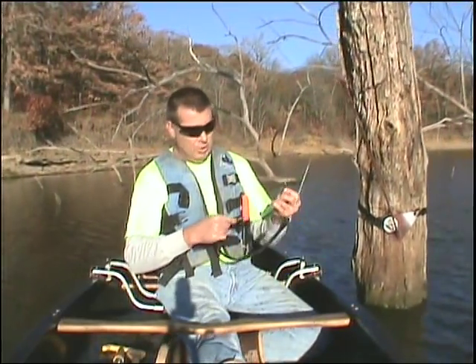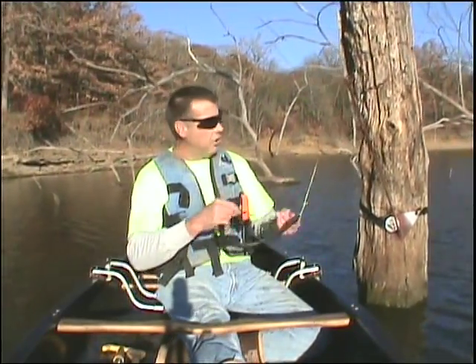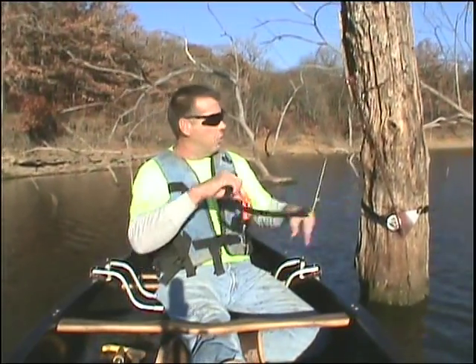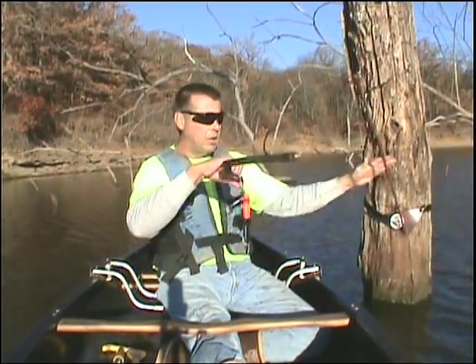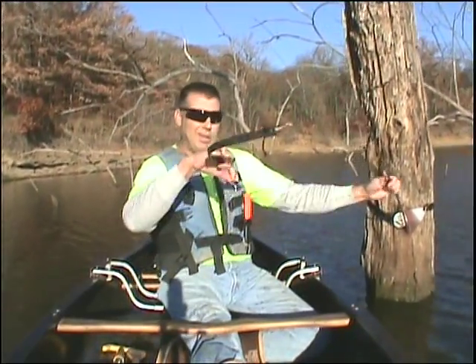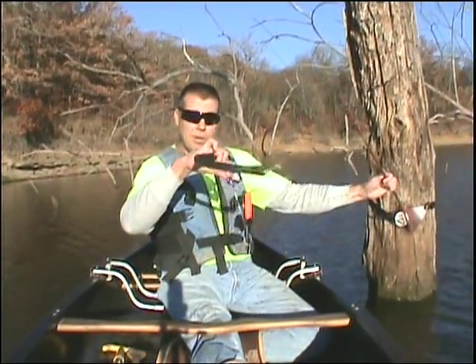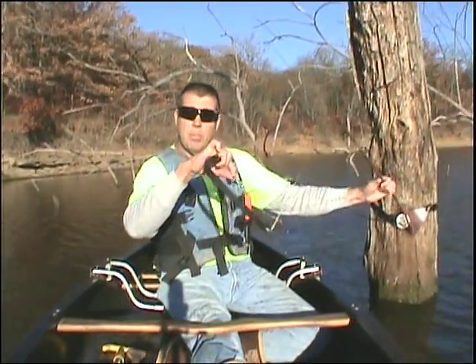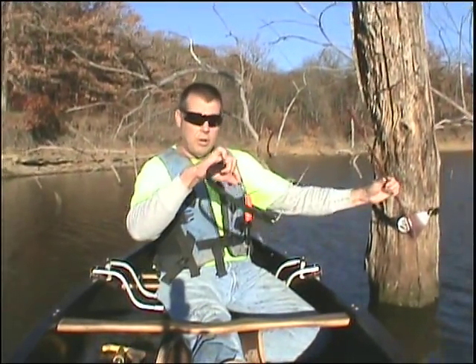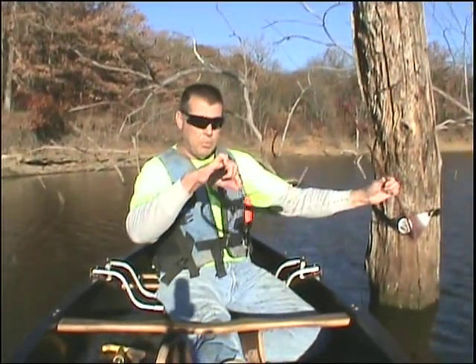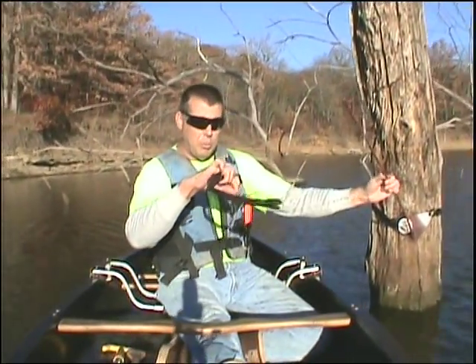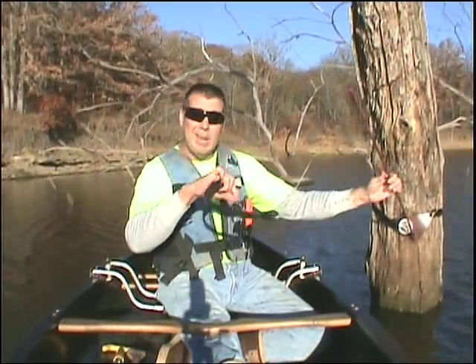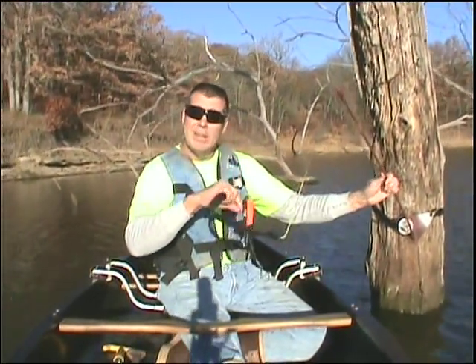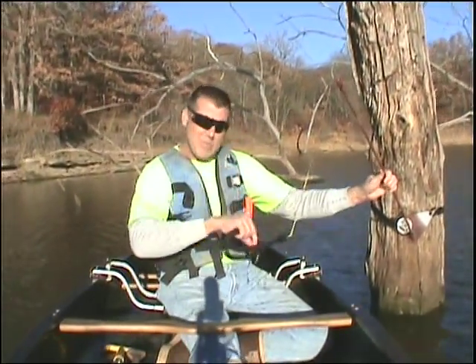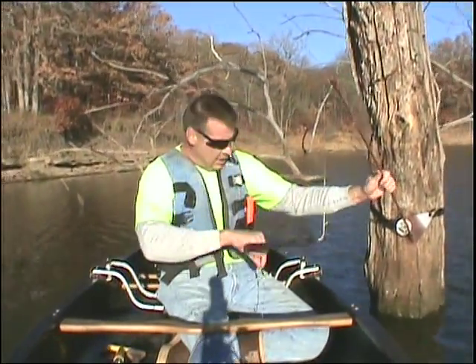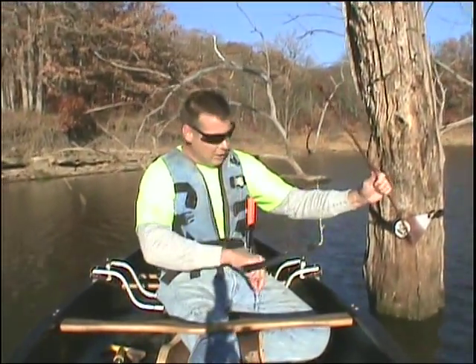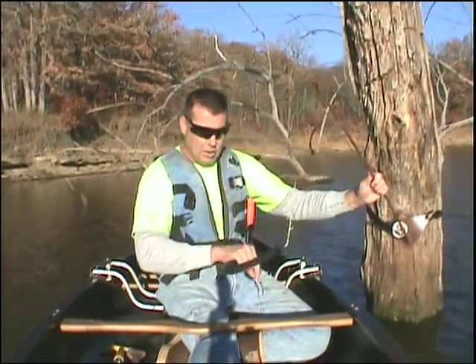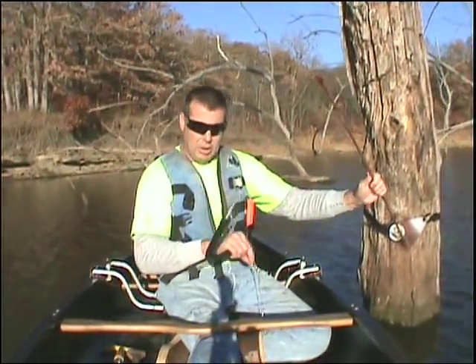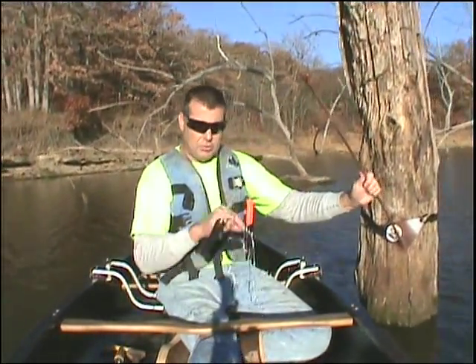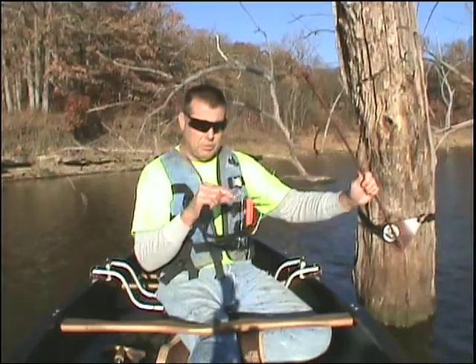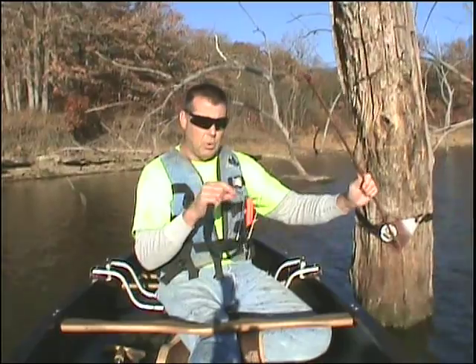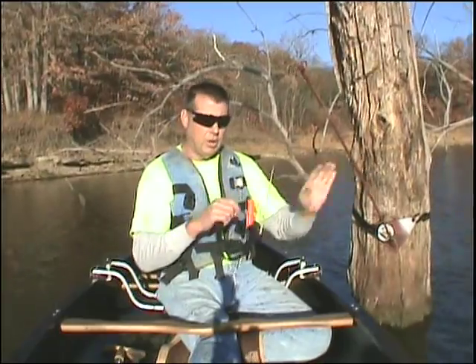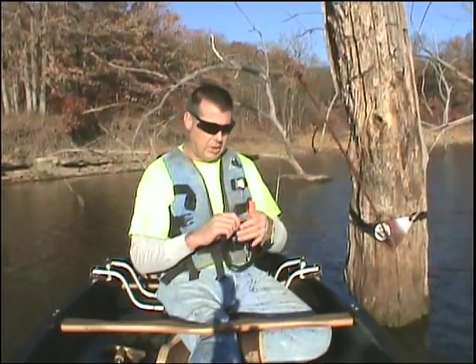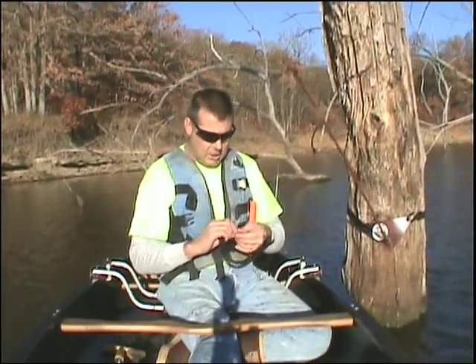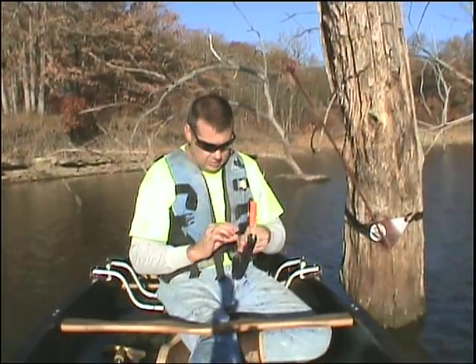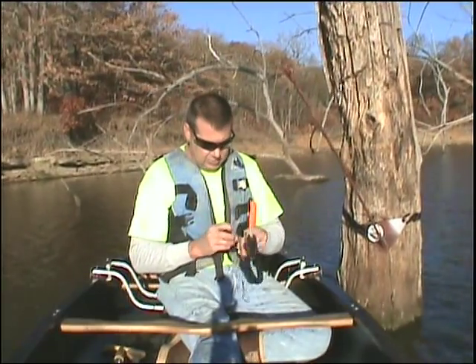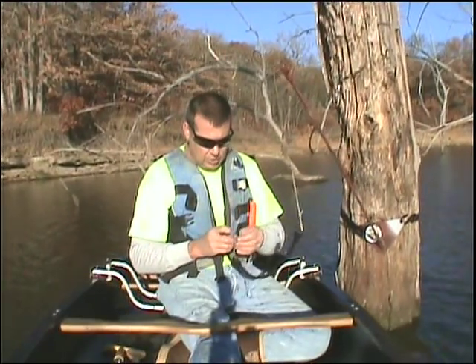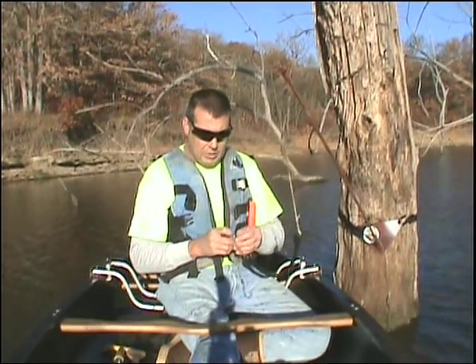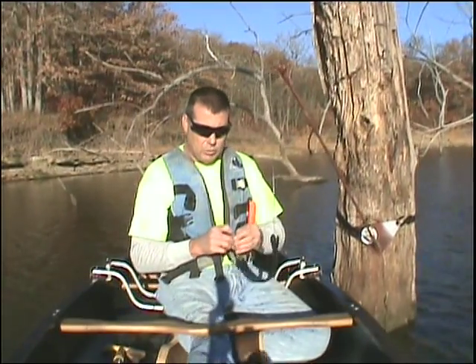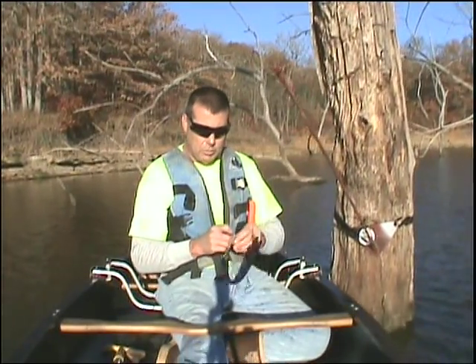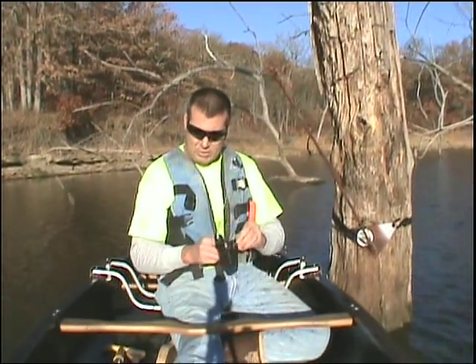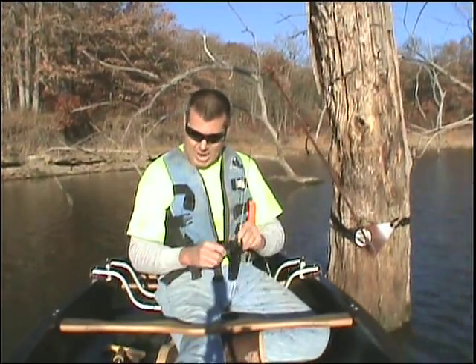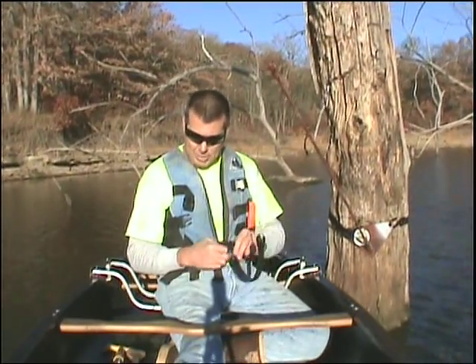Just that quick, put on a small bait. Again, right on the surface of the water — get that agitation going. That's what makes it happen.